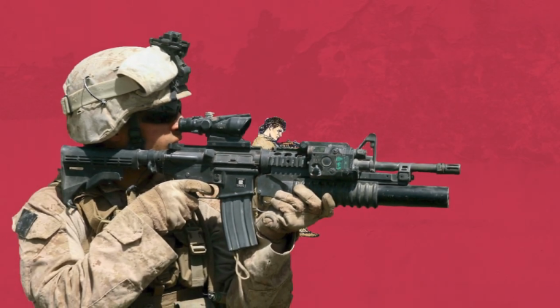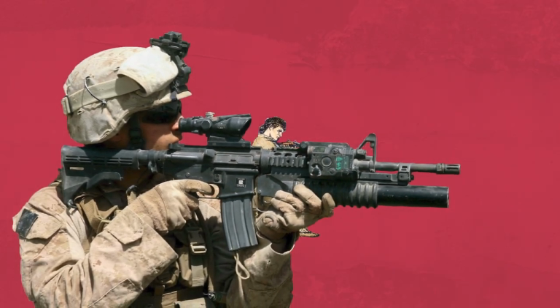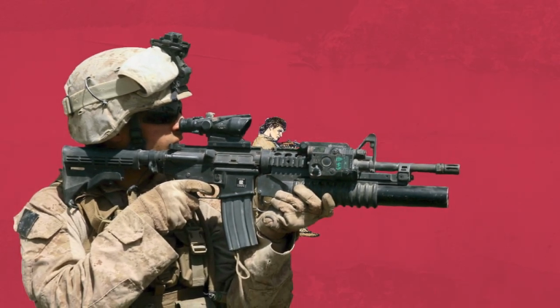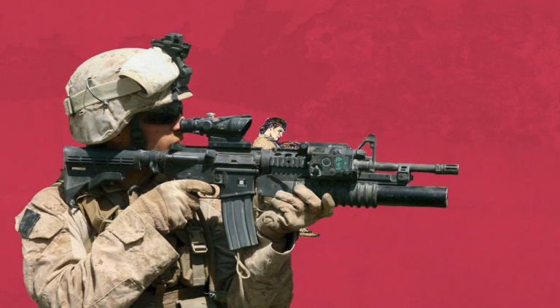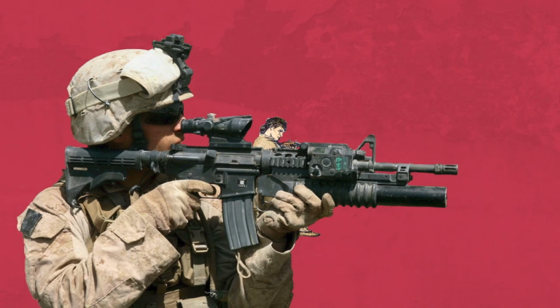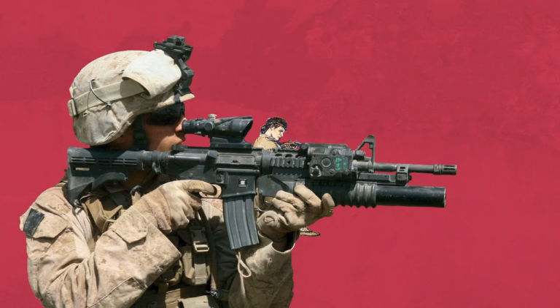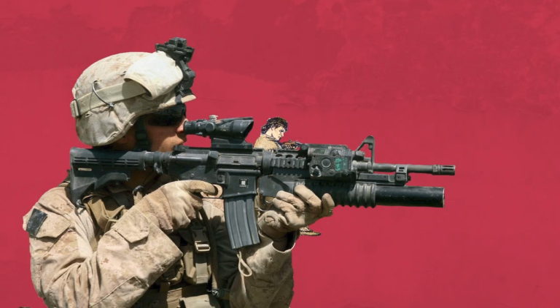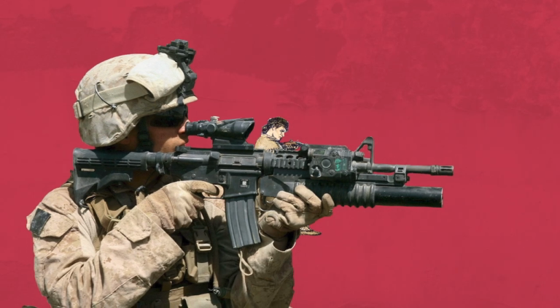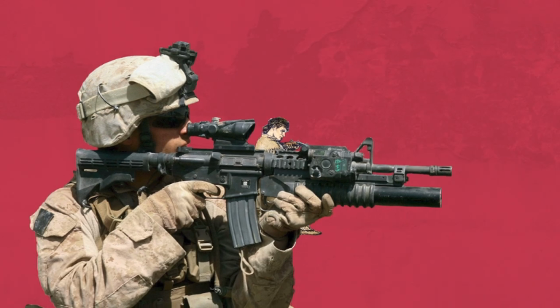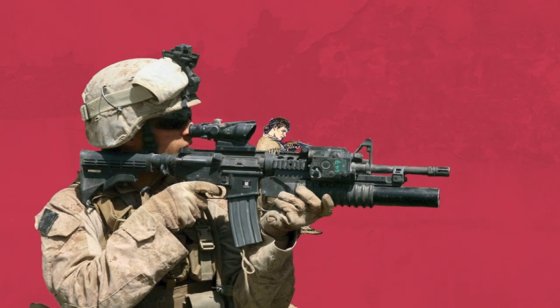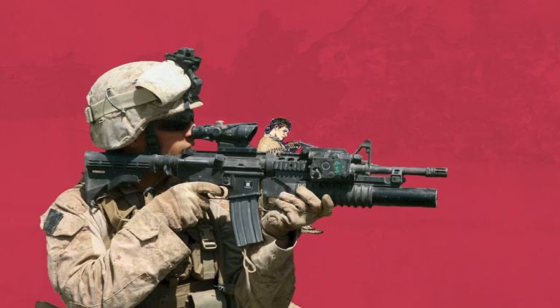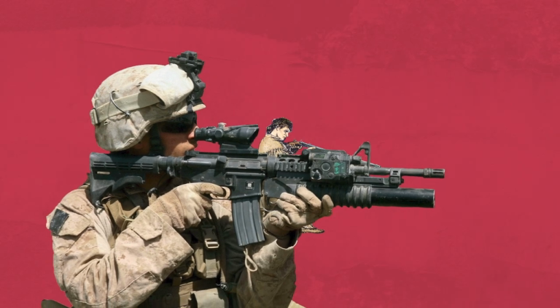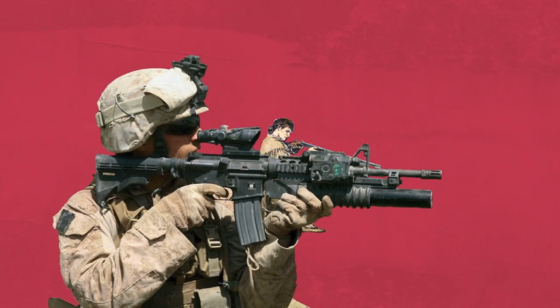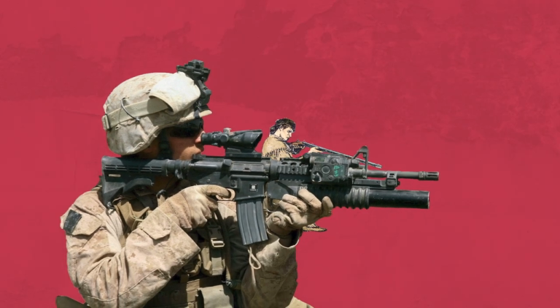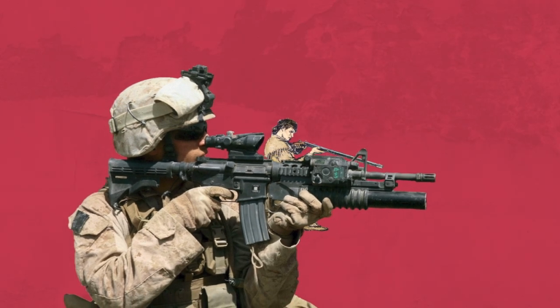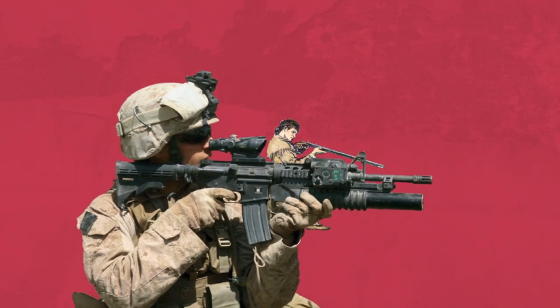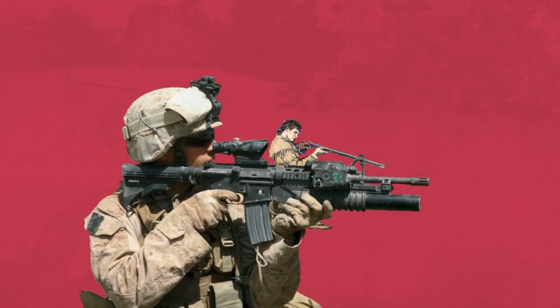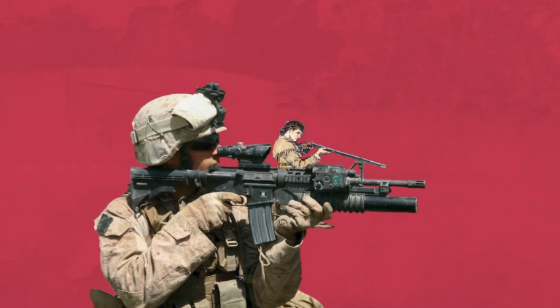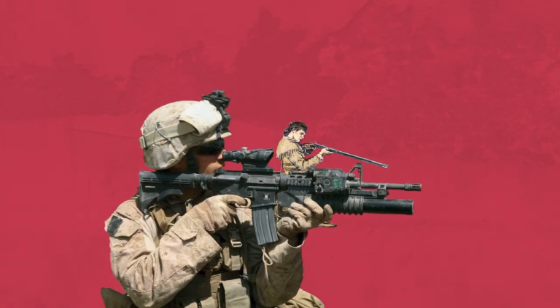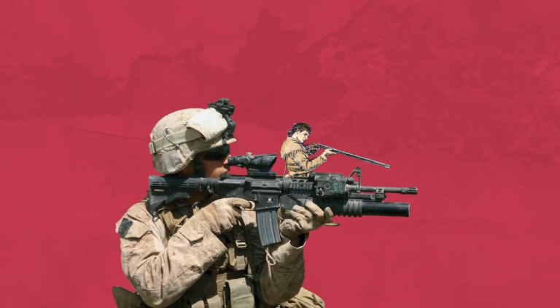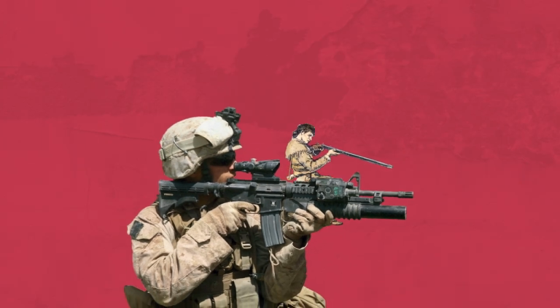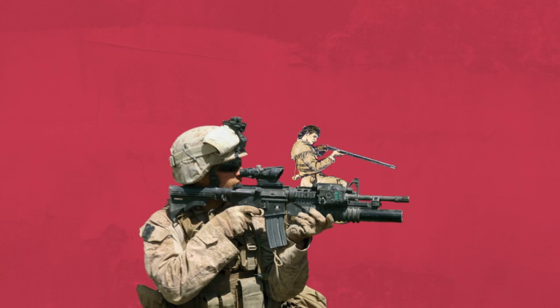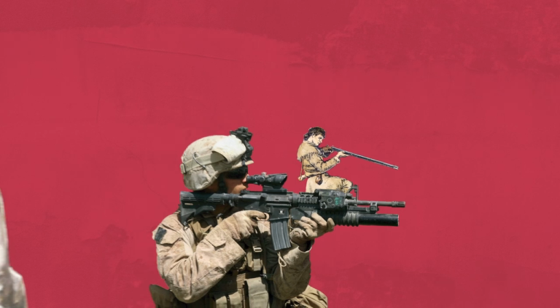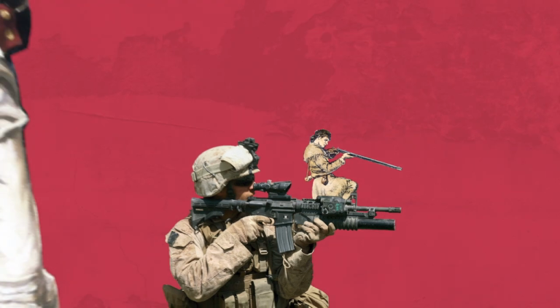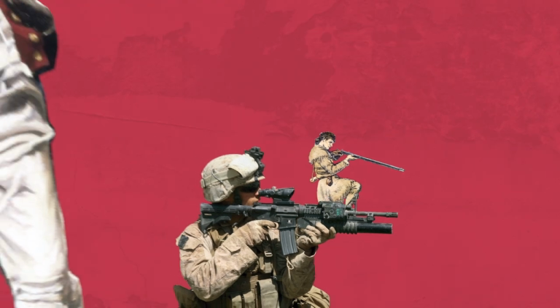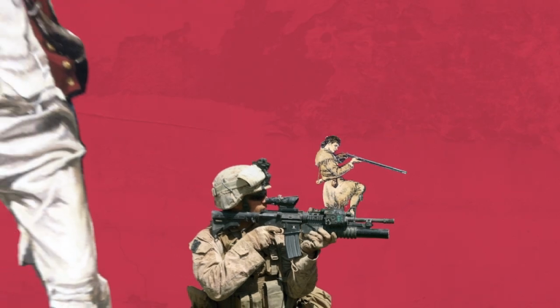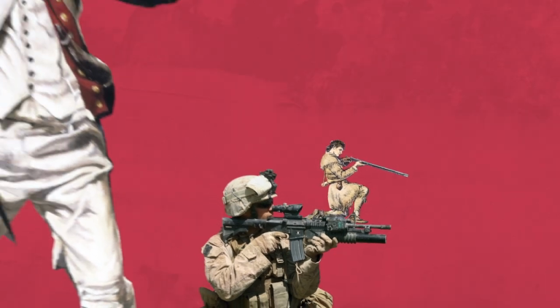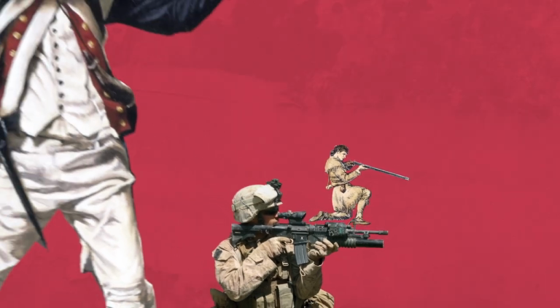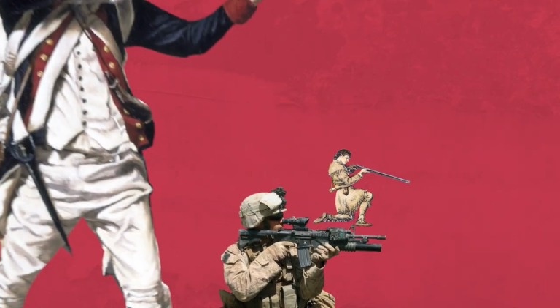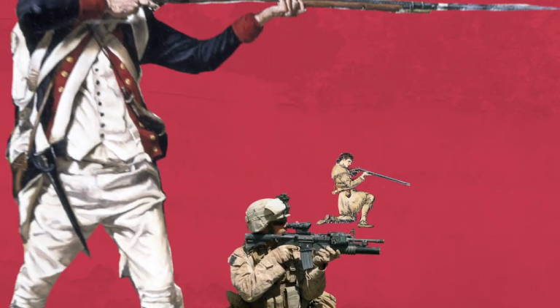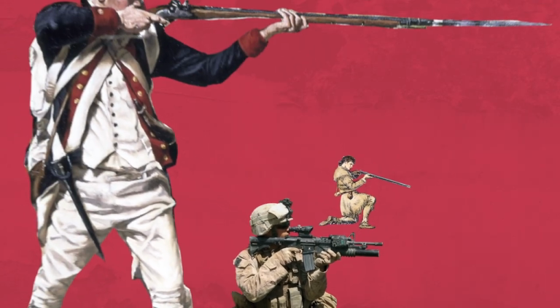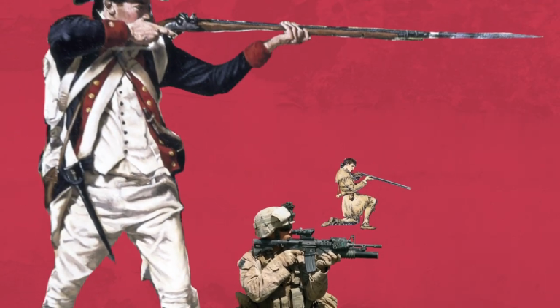The rifles of the Revolutionary War were undoubtedly a major step towards the firearms used on today's battlefields. But in the final analysis, independence was won by the cheap and simple smoothbore musket.